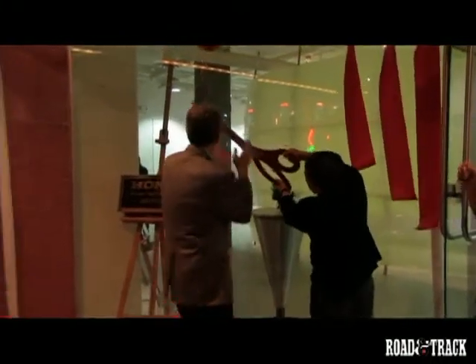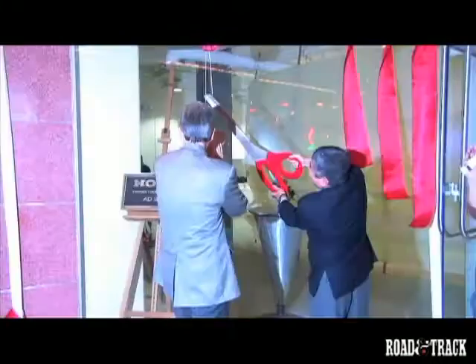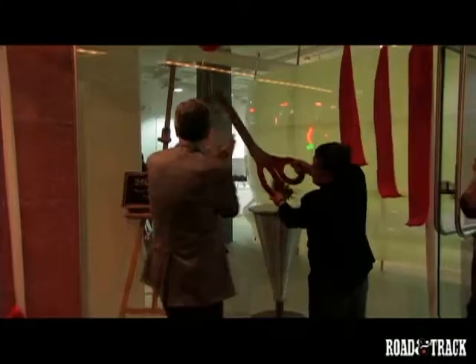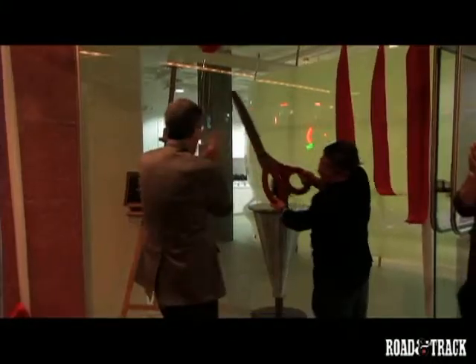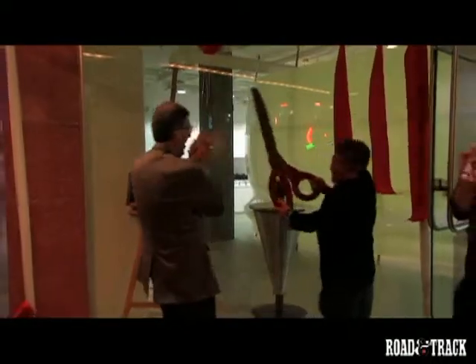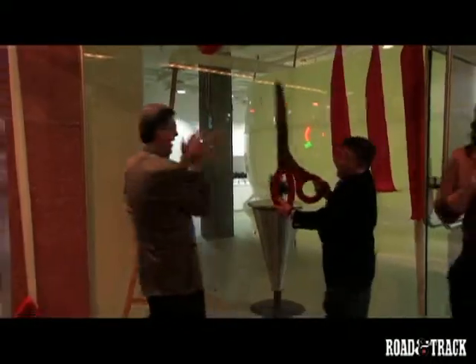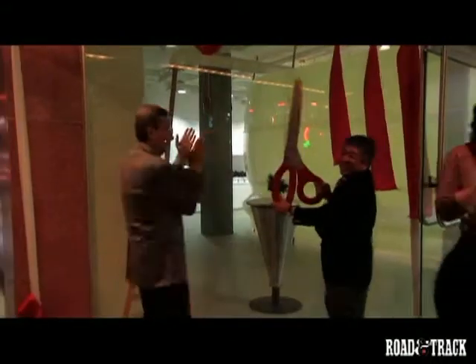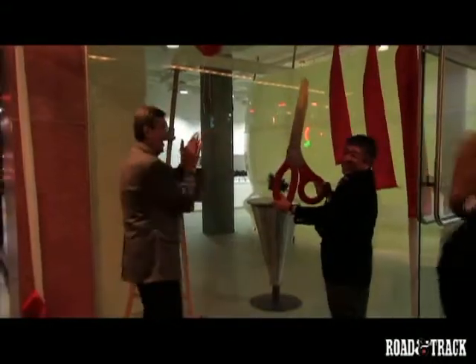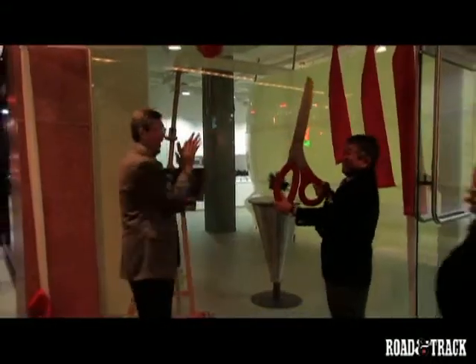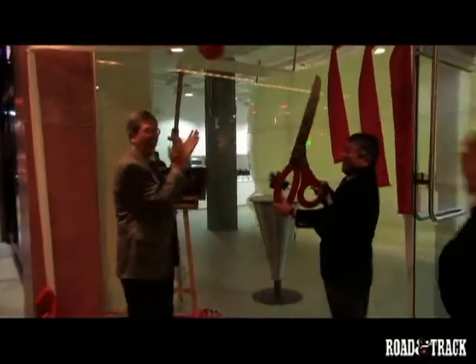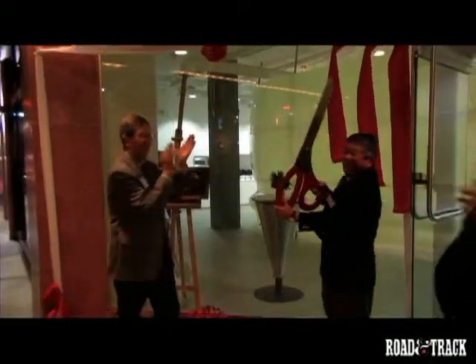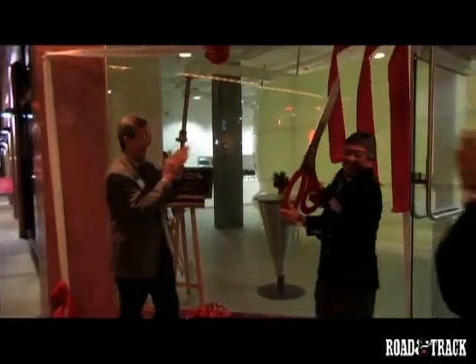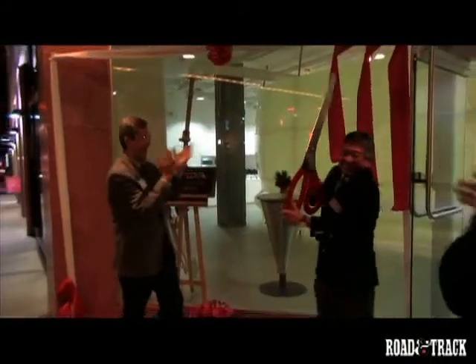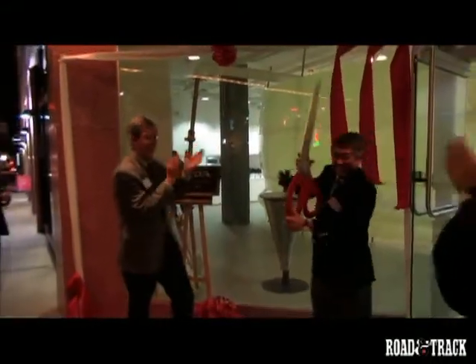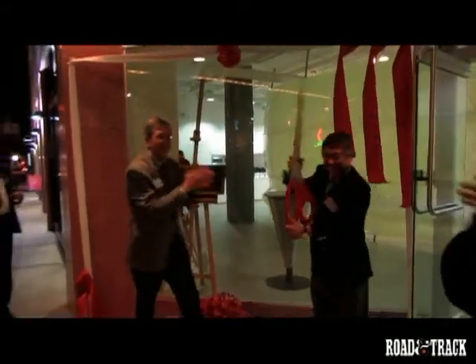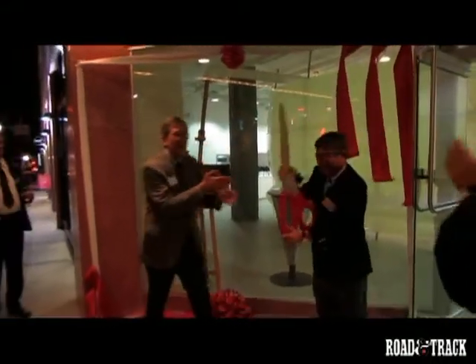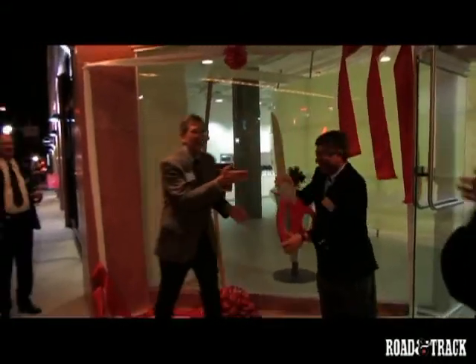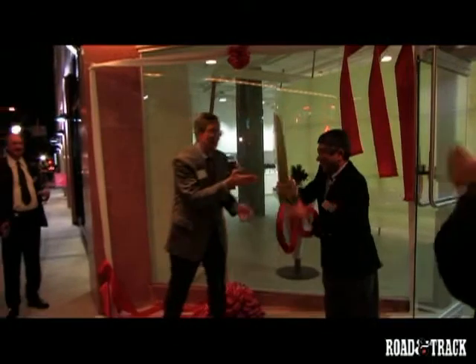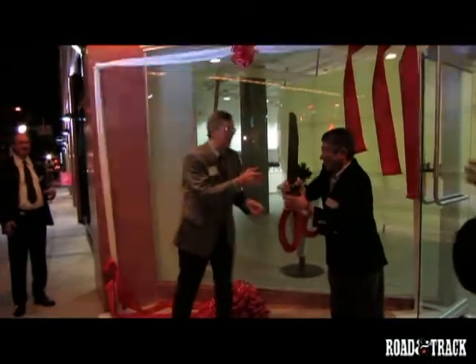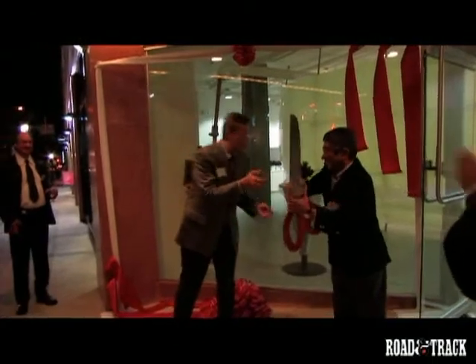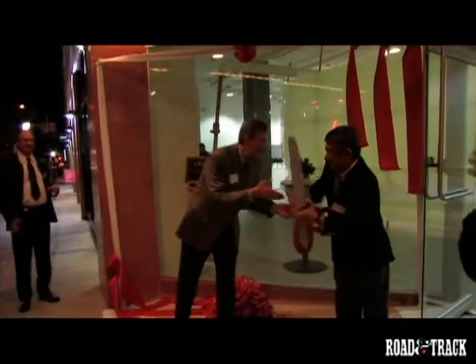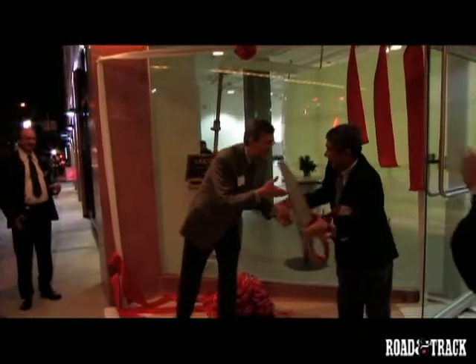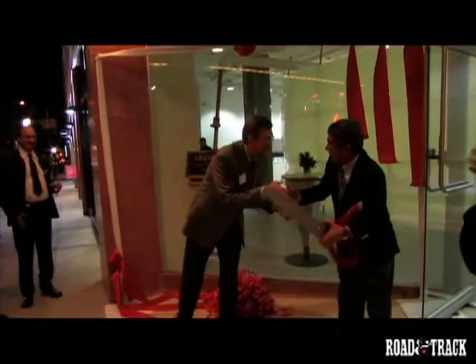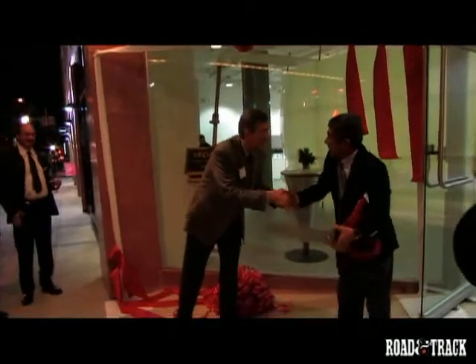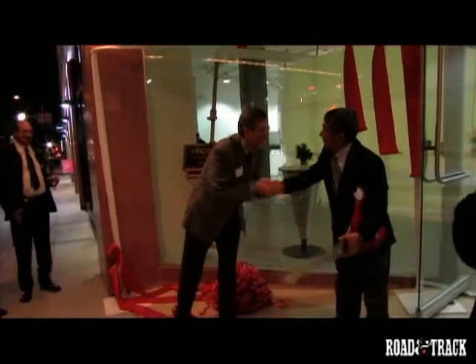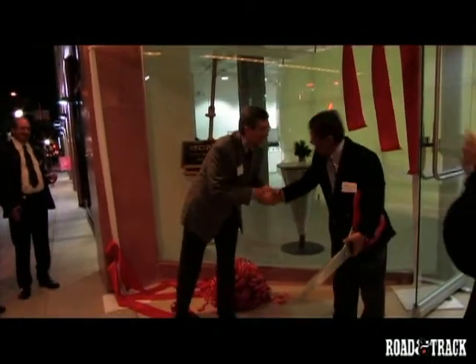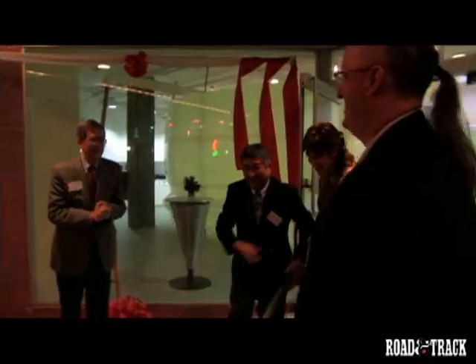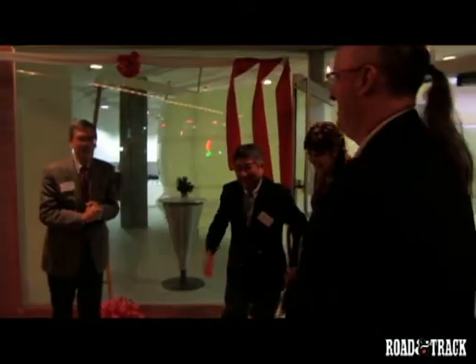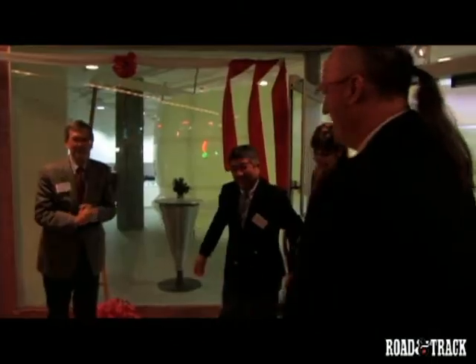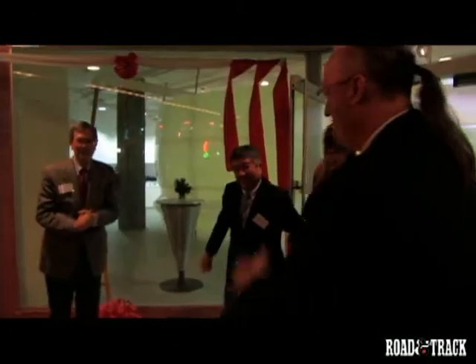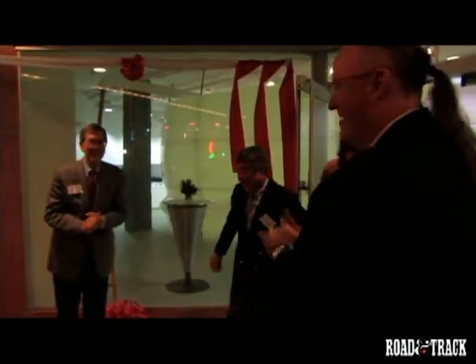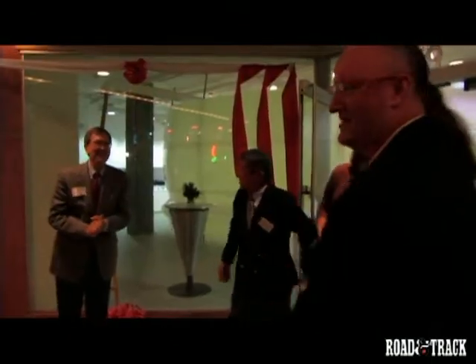Keep your eye on Road and Track auto show coverage to see the latest work from Honda's newest design center. Thank you very much.